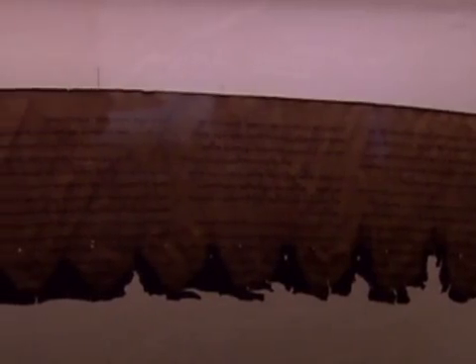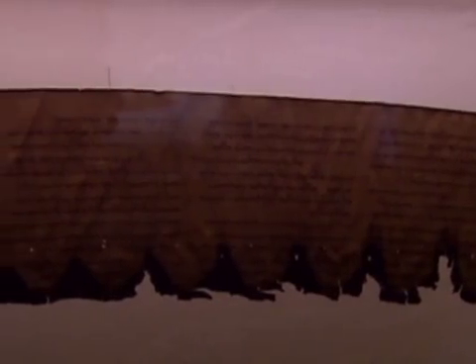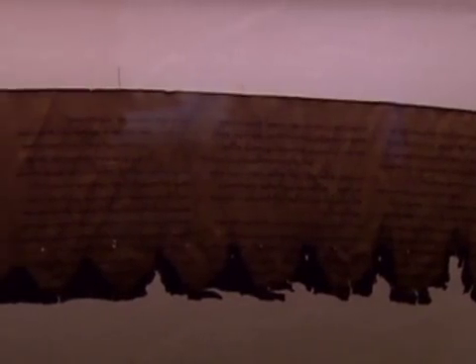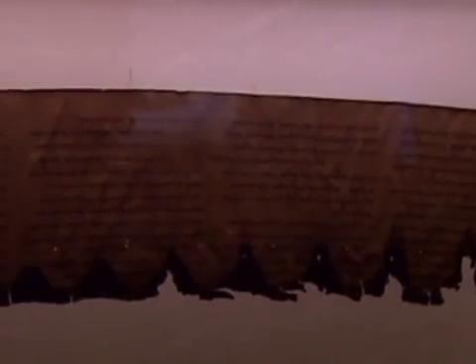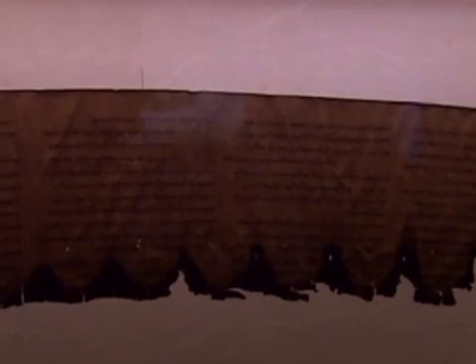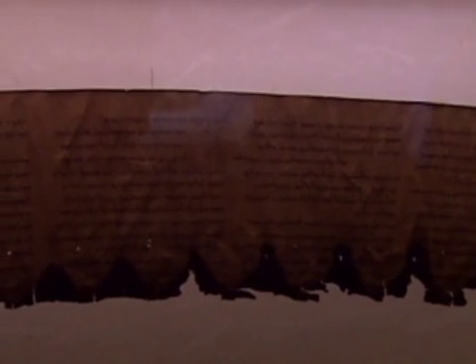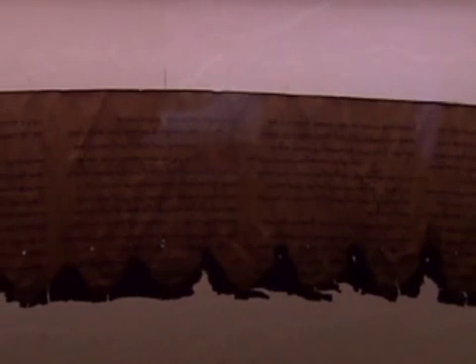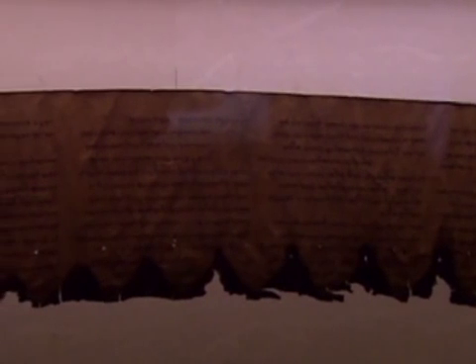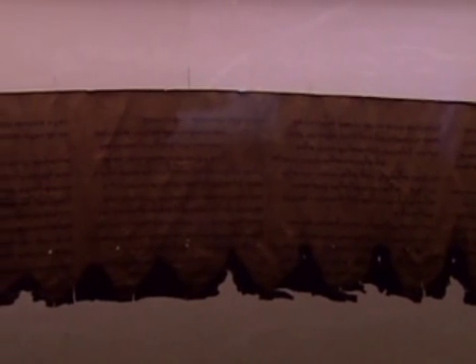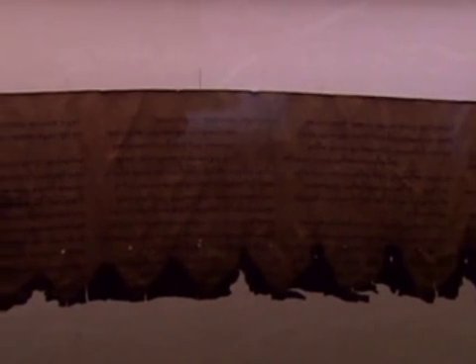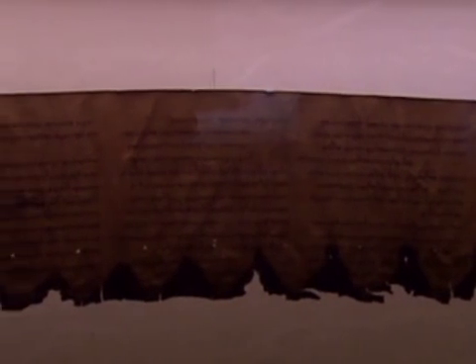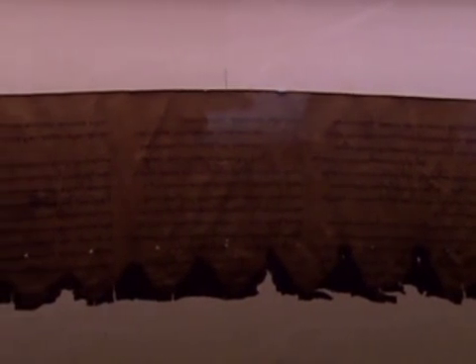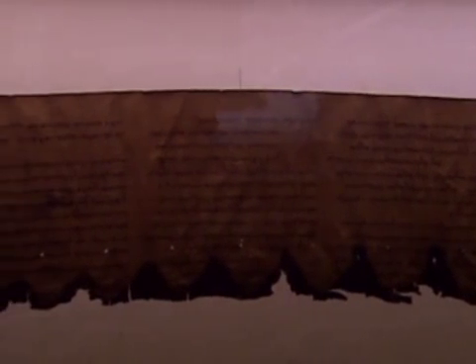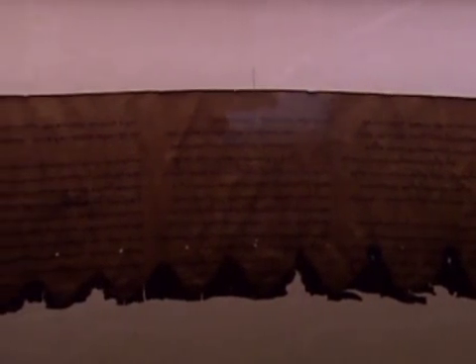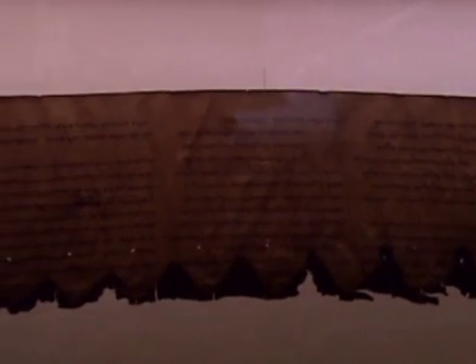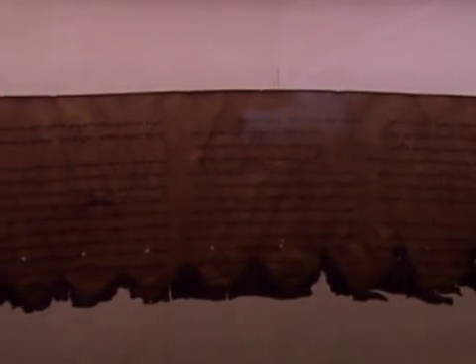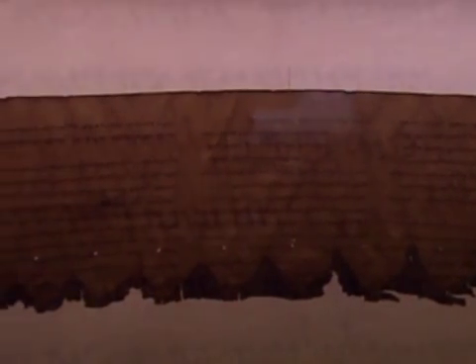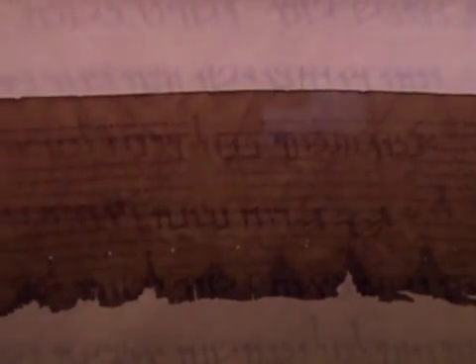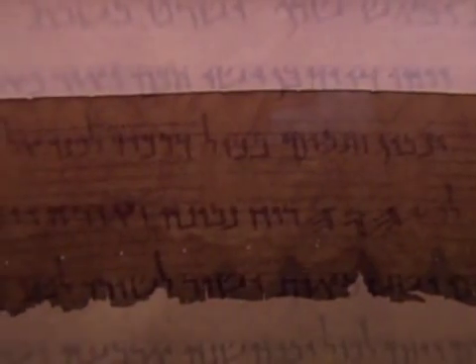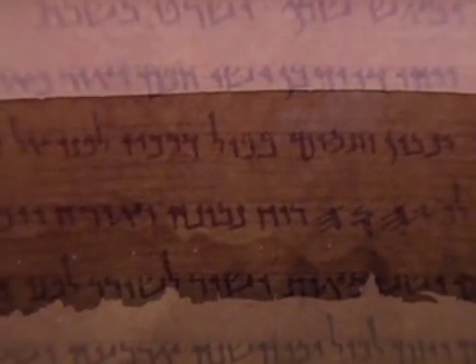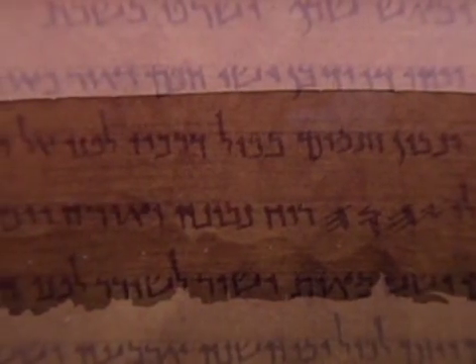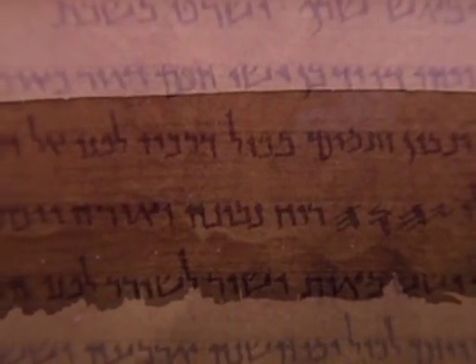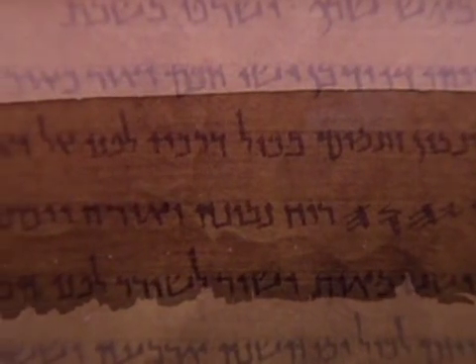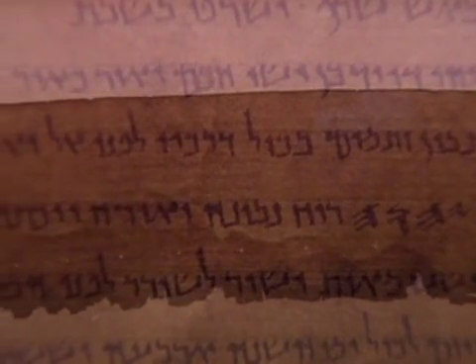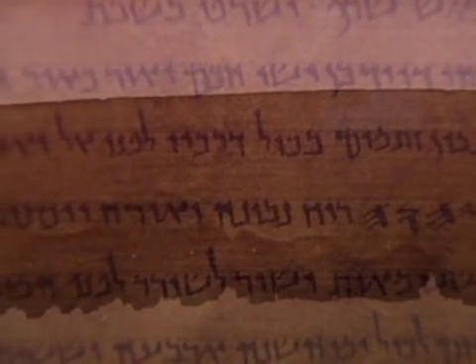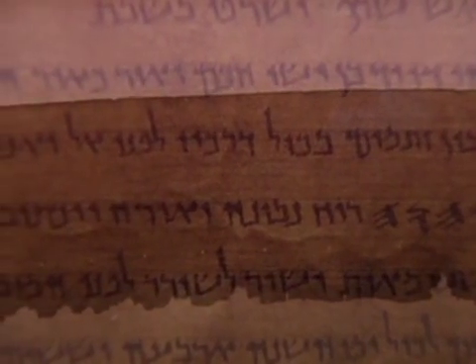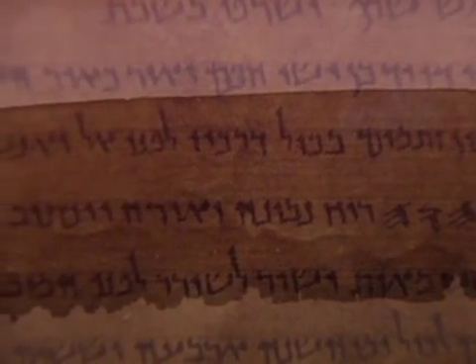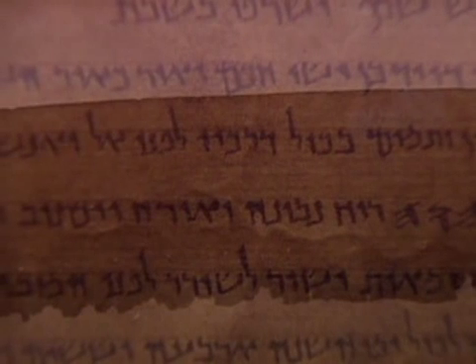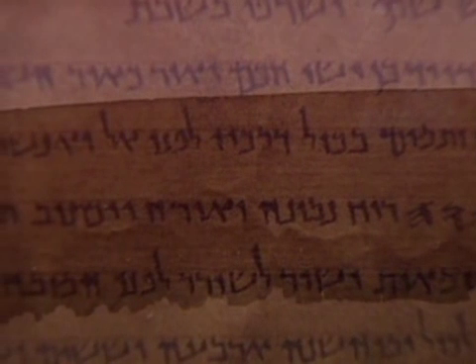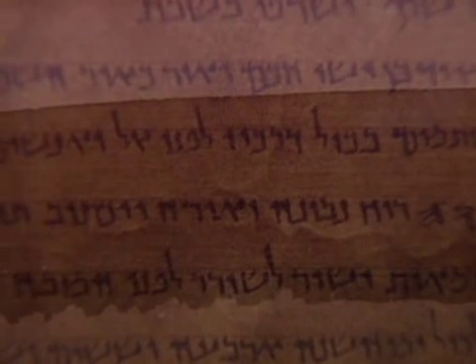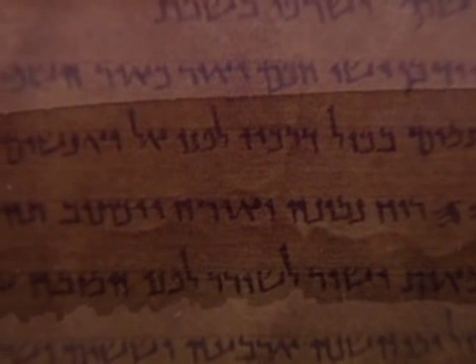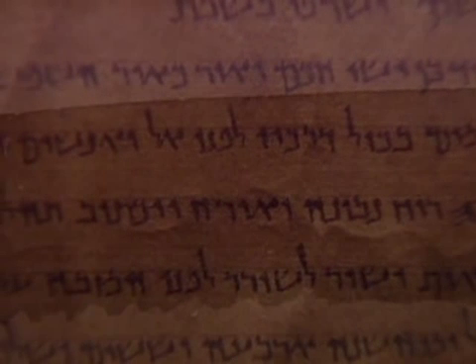Arcane indeed, but no longer the domain of the scholarly few. Ben Wiedemann, CNN, Jerusalem.